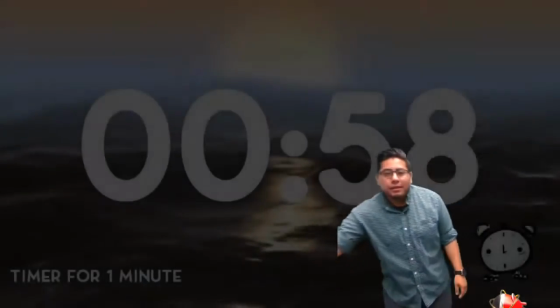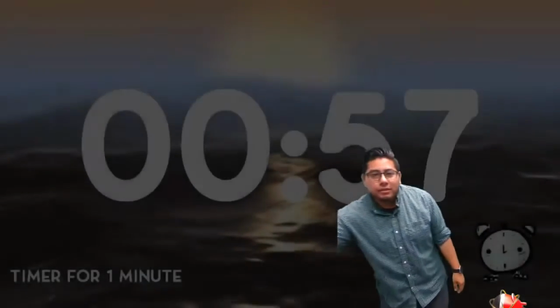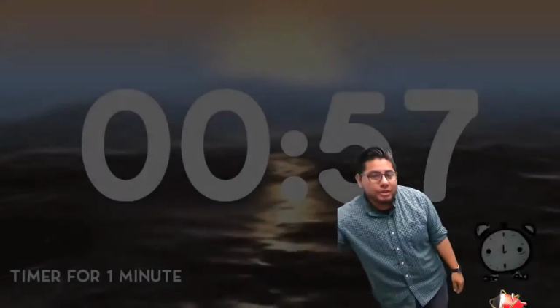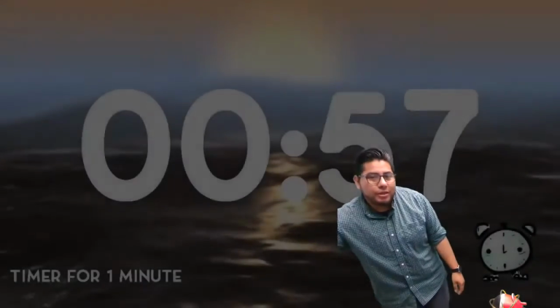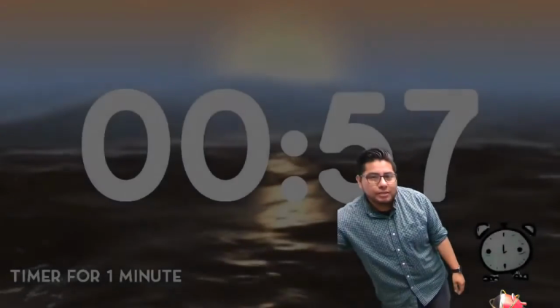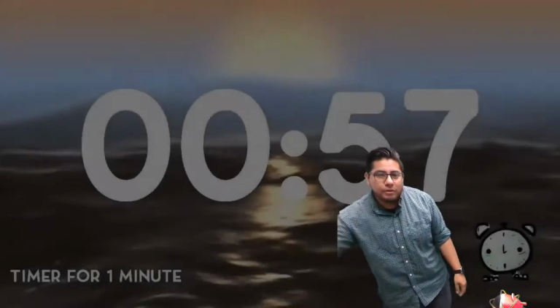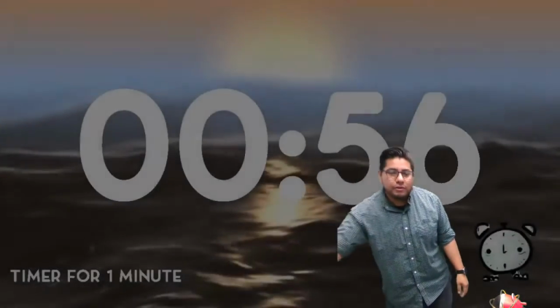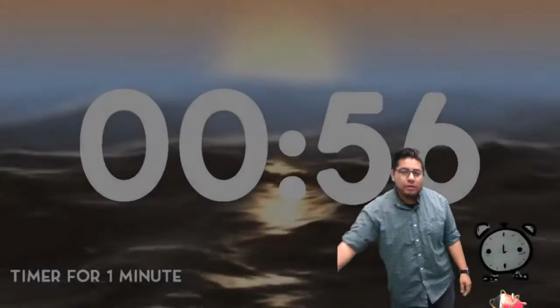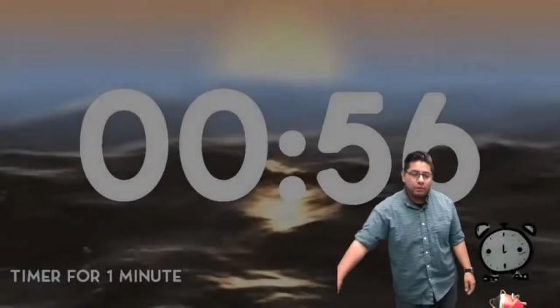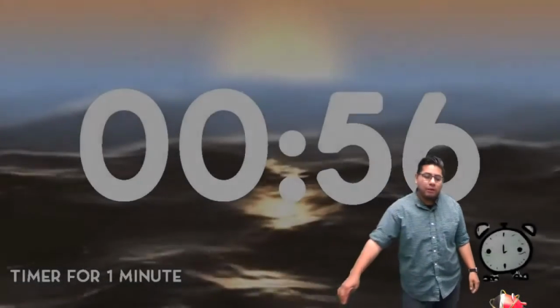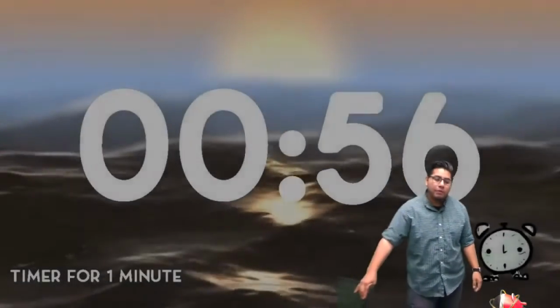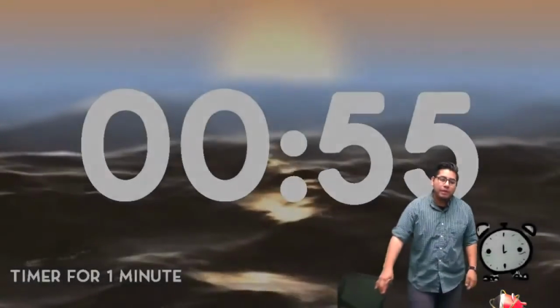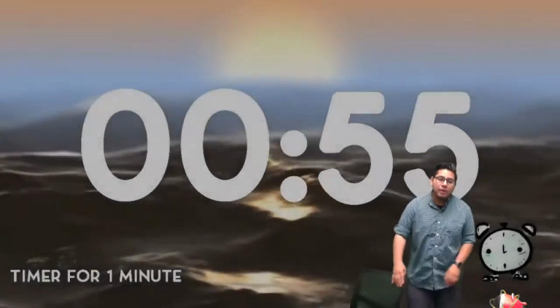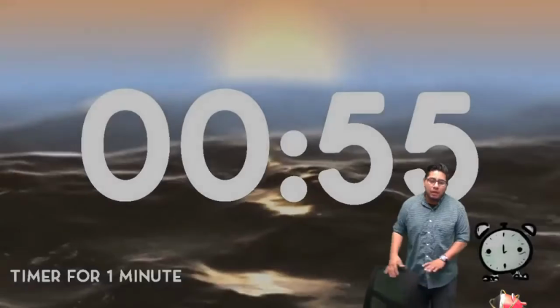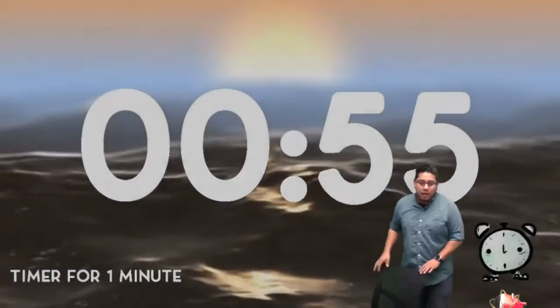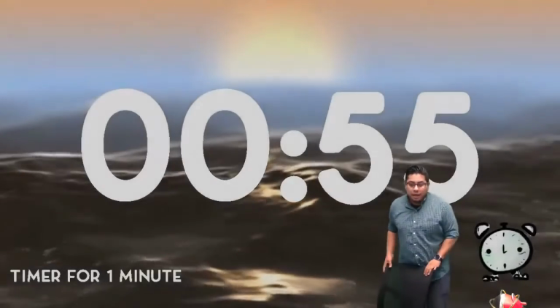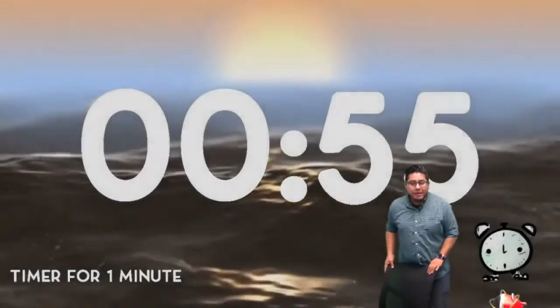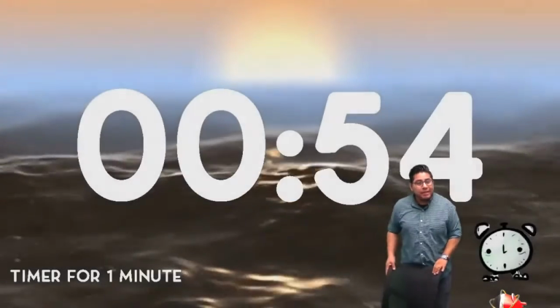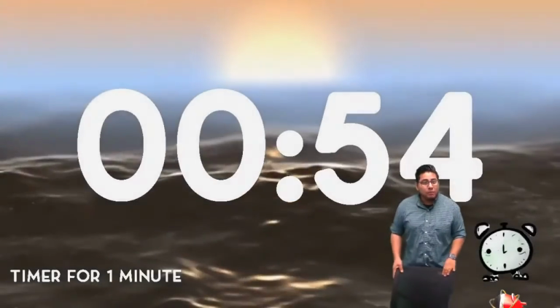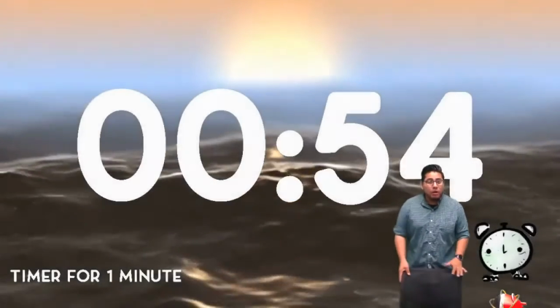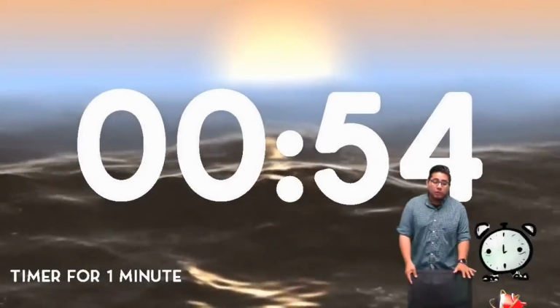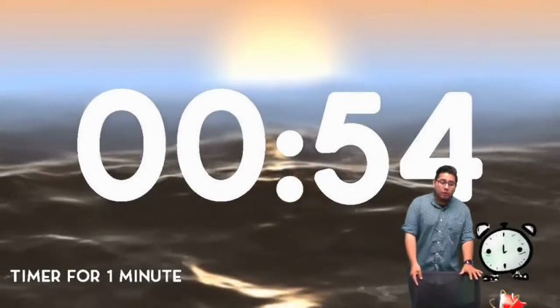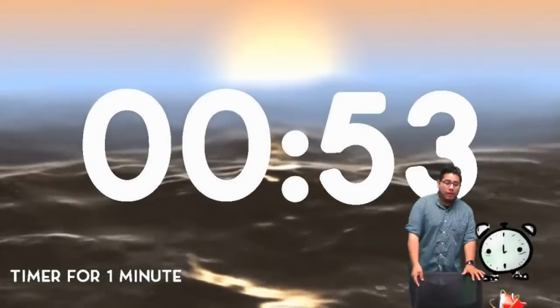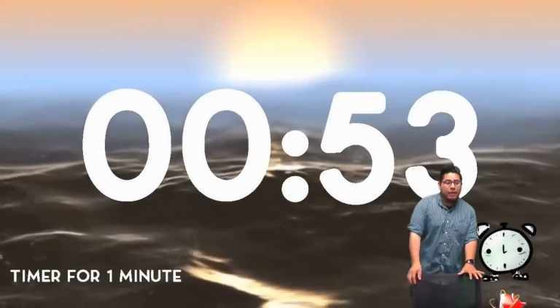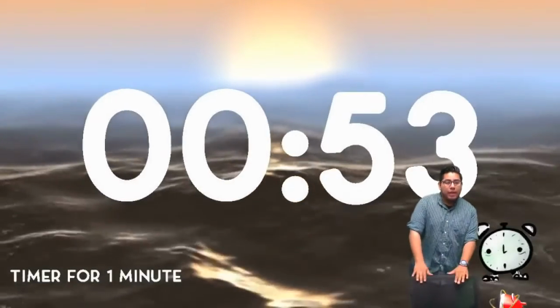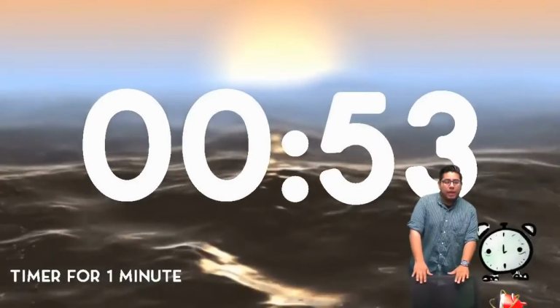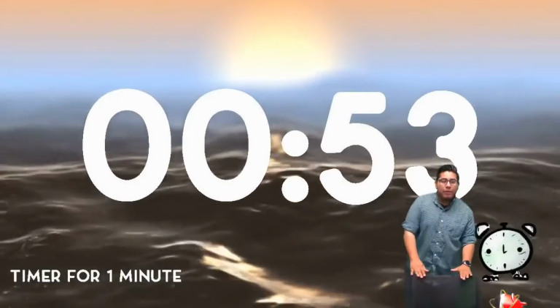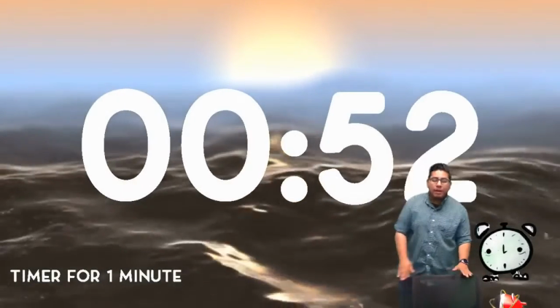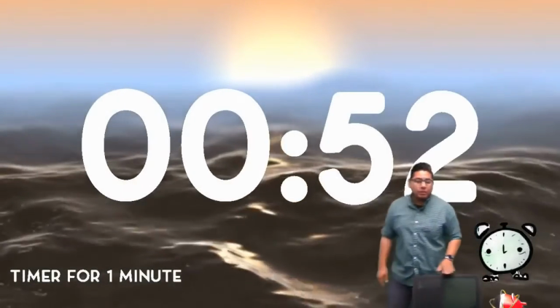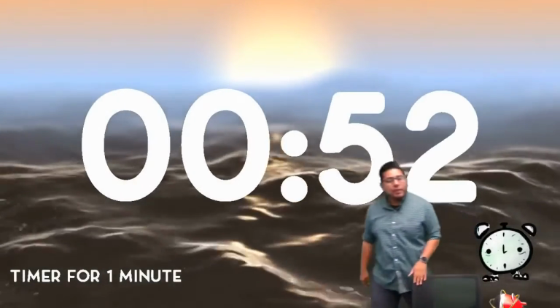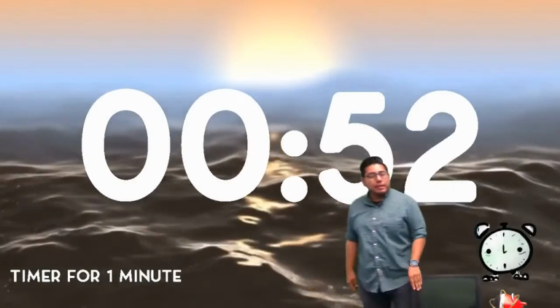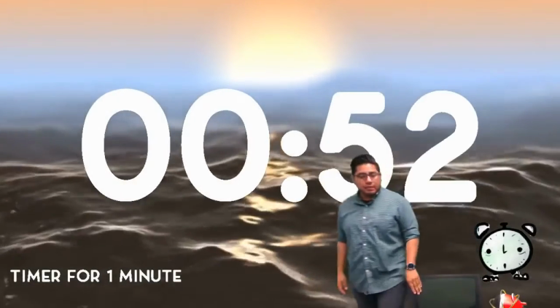Thank you guys for doing the workout with me. I'm going to get some water real quick and I'll be back in about 20 seconds.